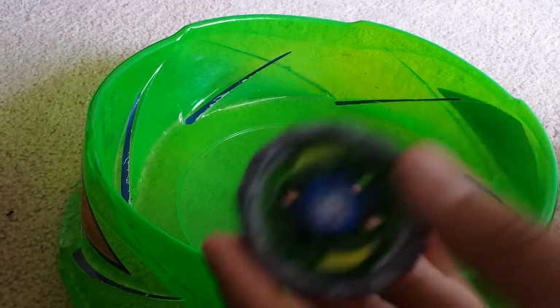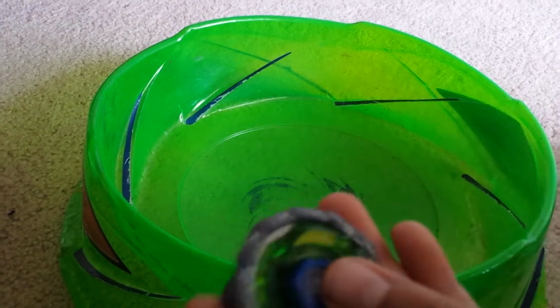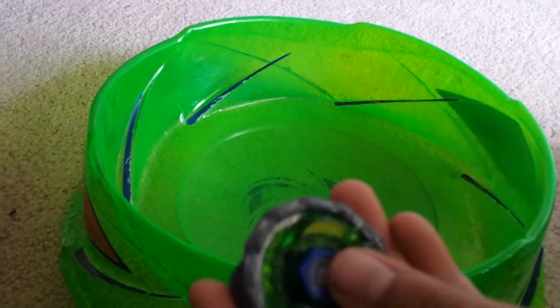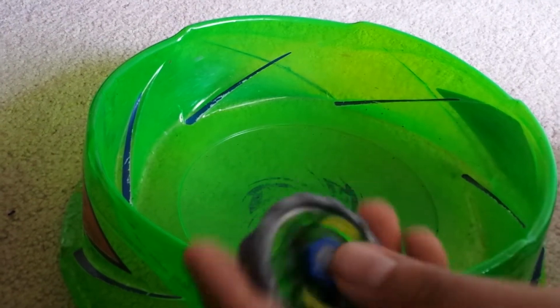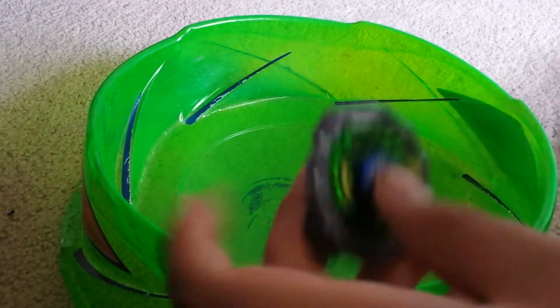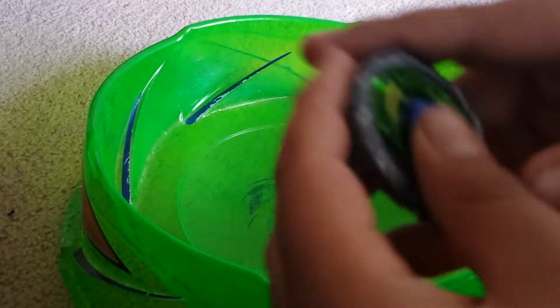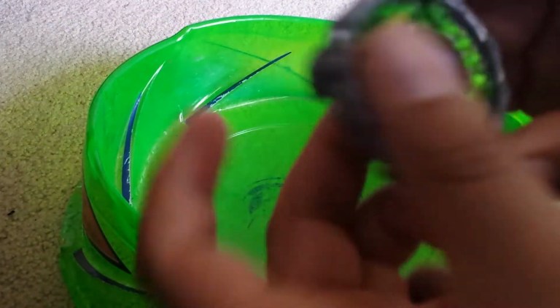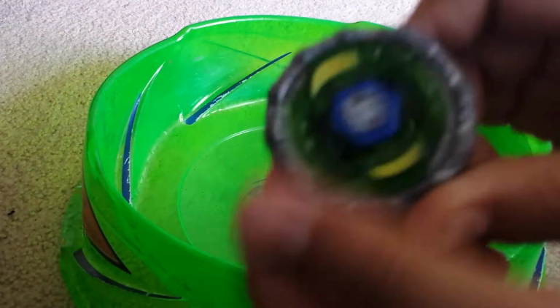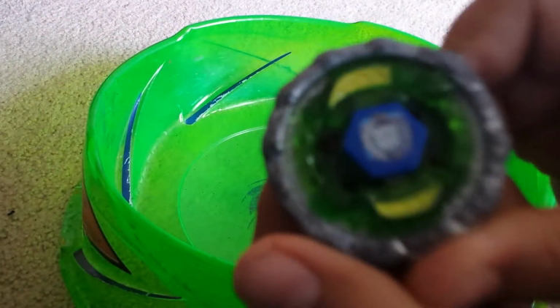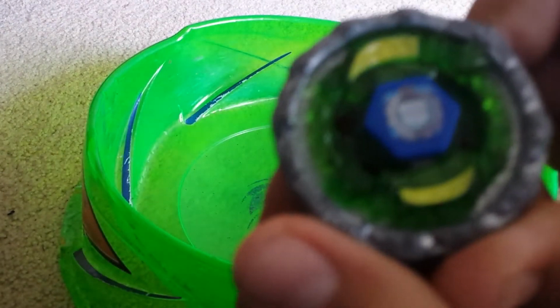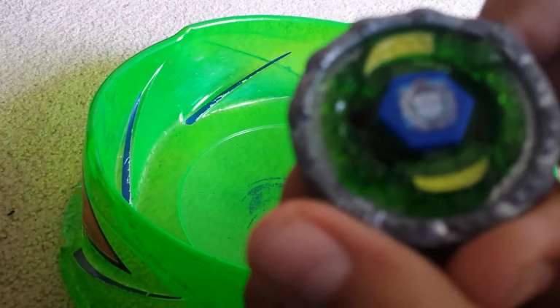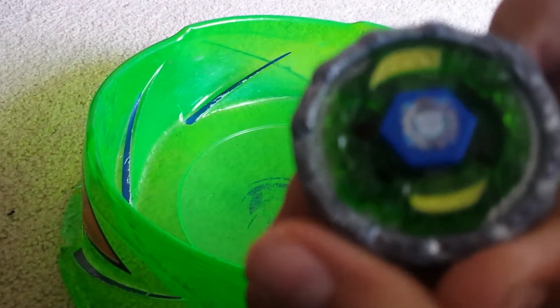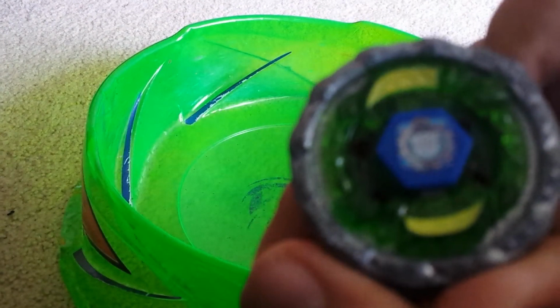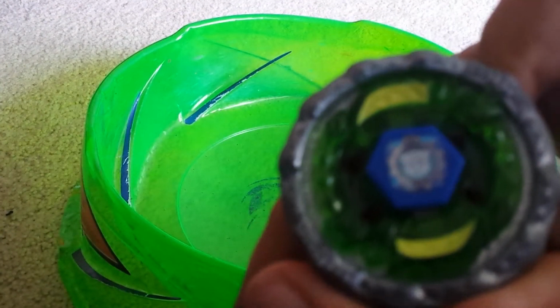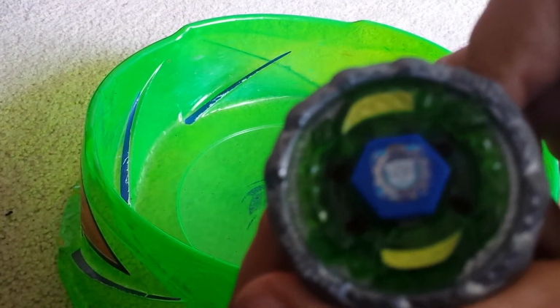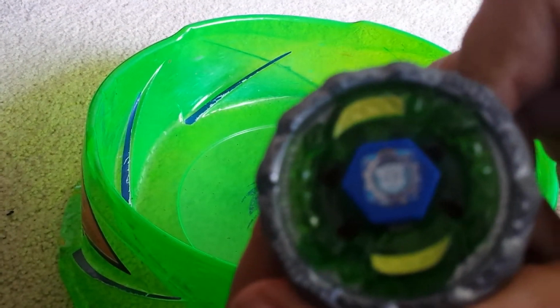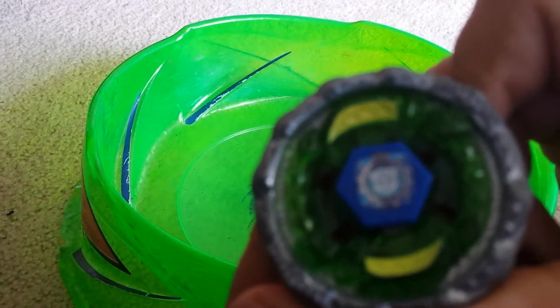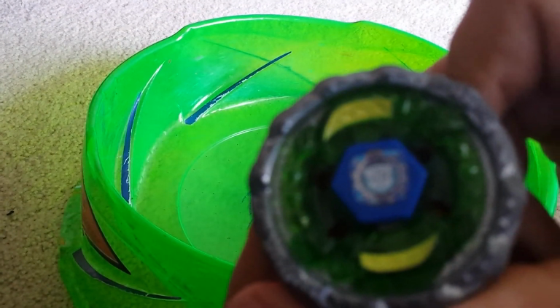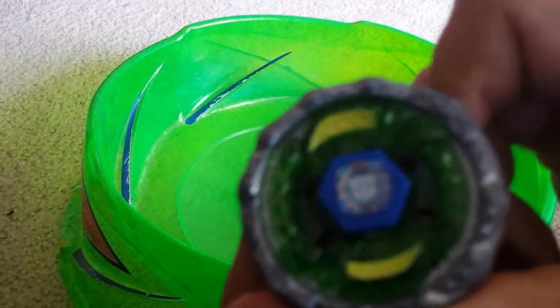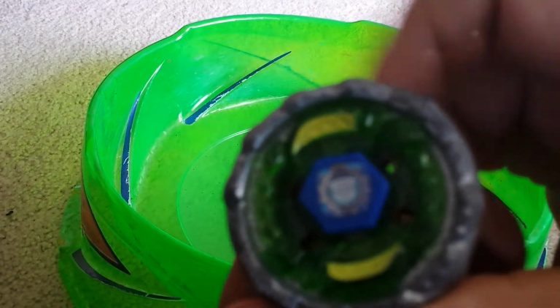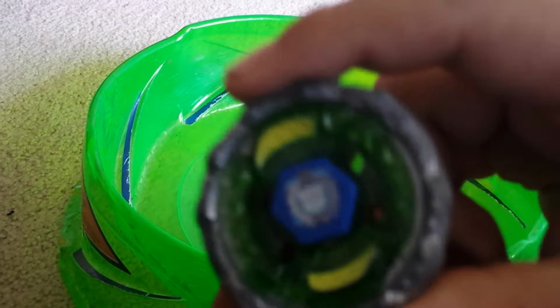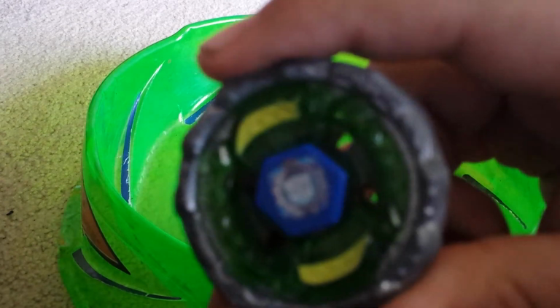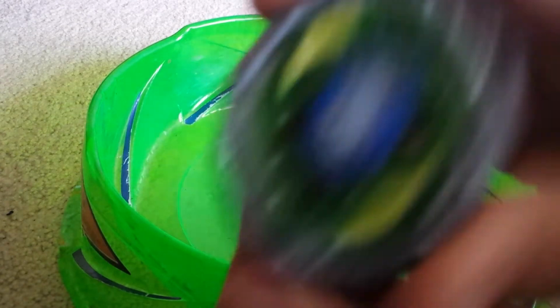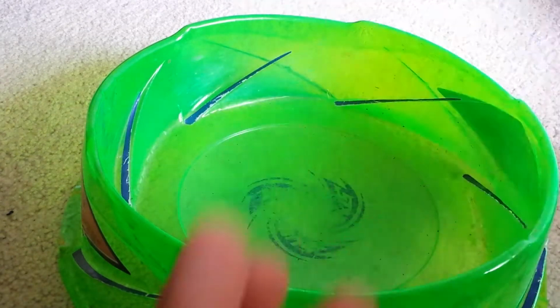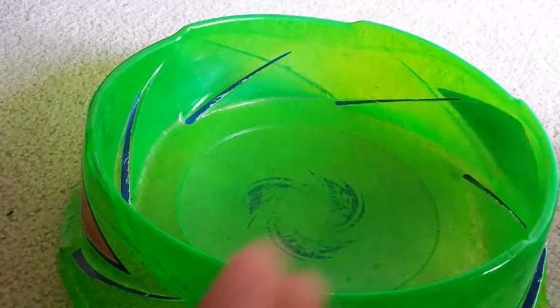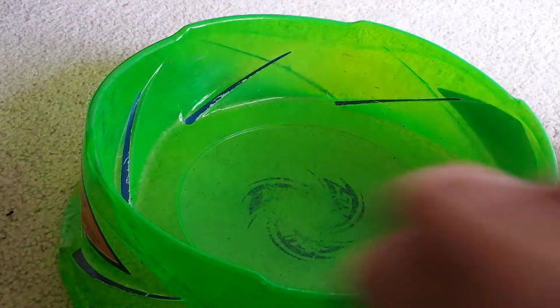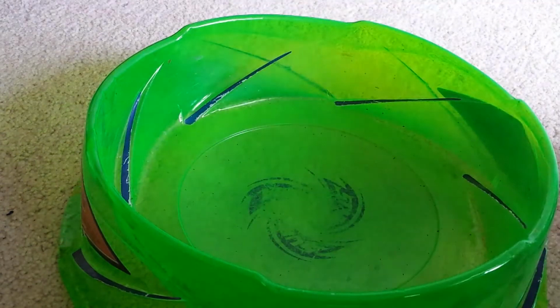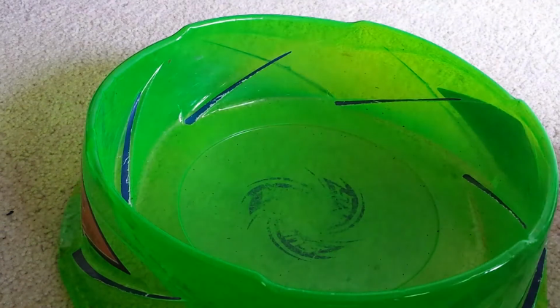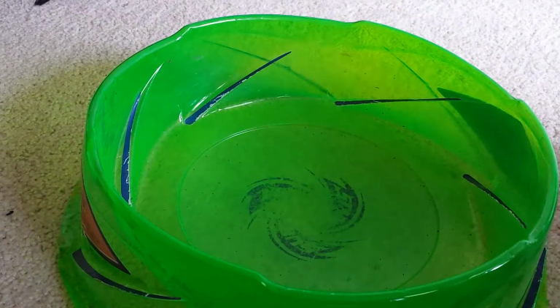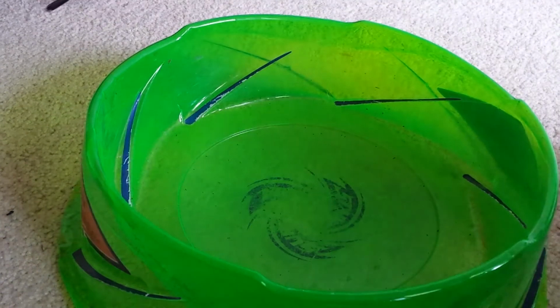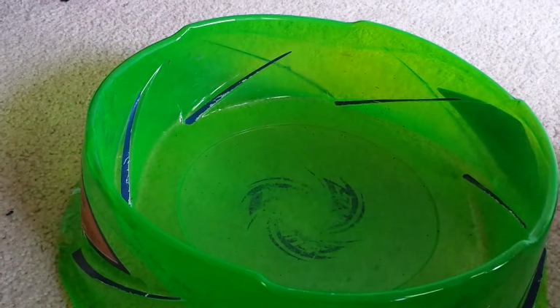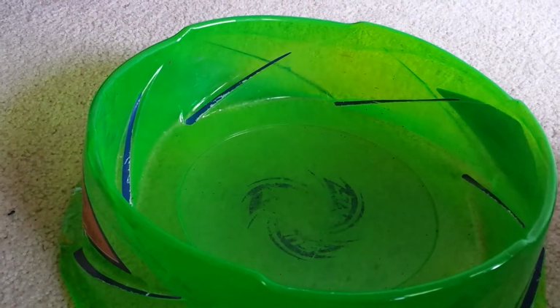And this is my custom face bolt. I just put my sticker on there. So, that's it.